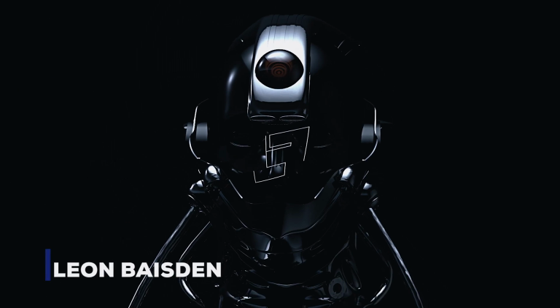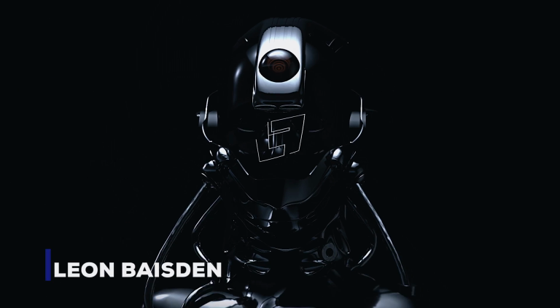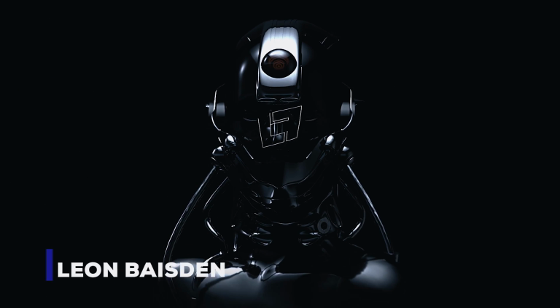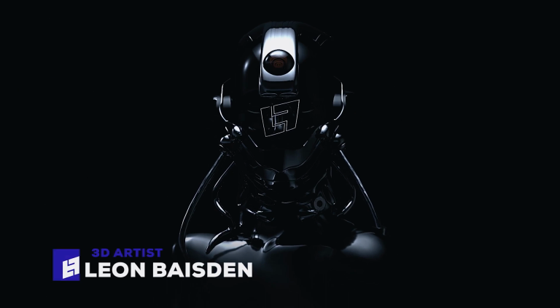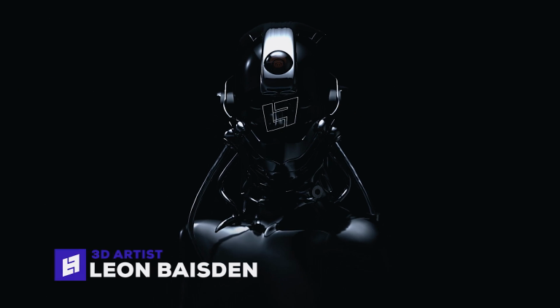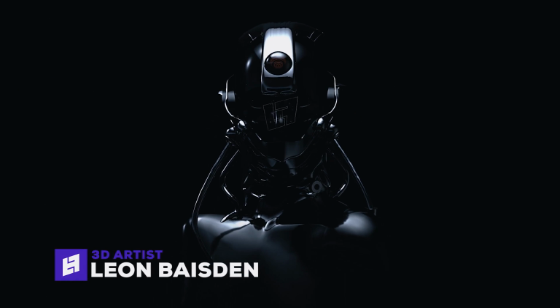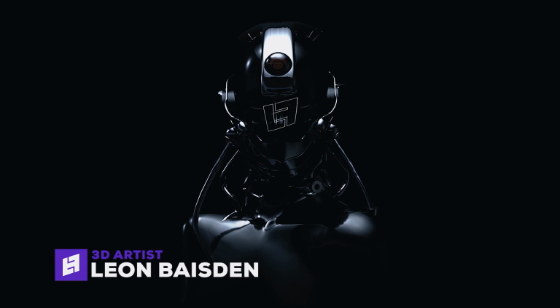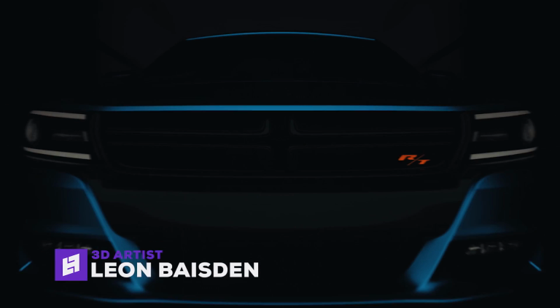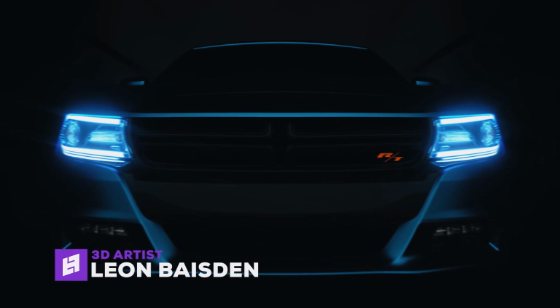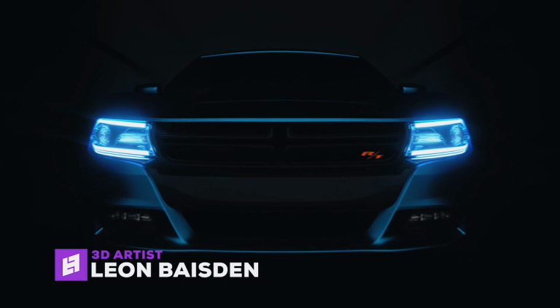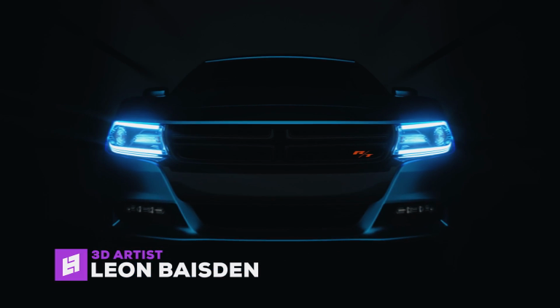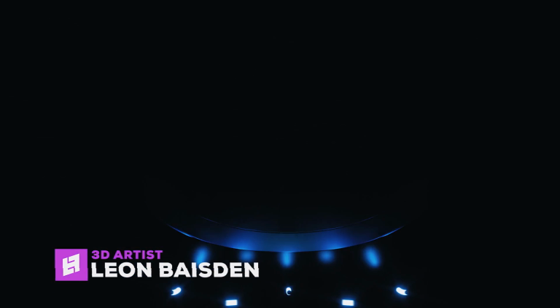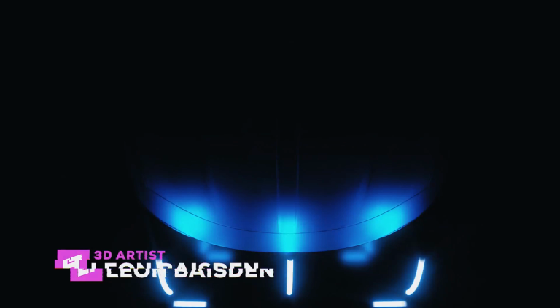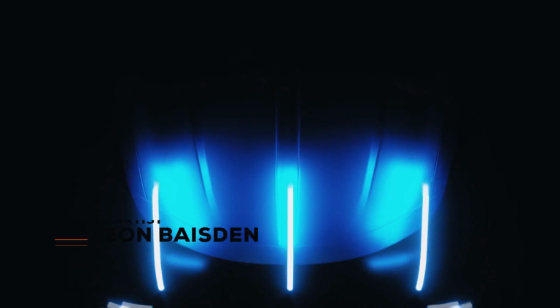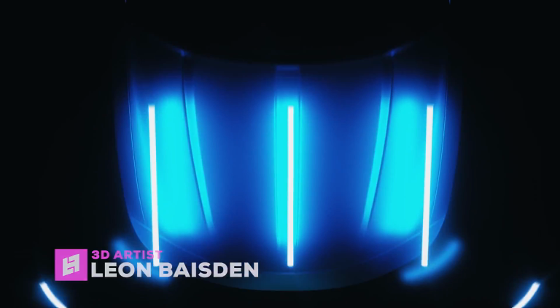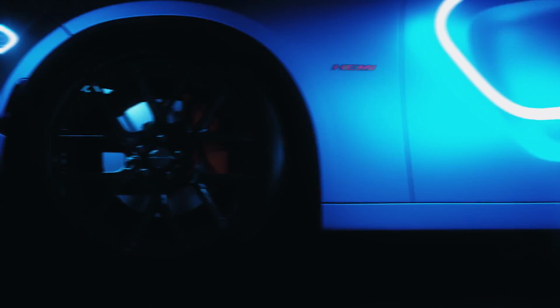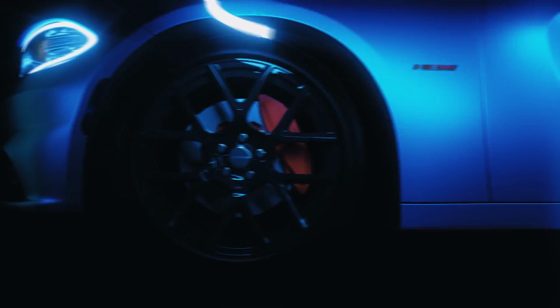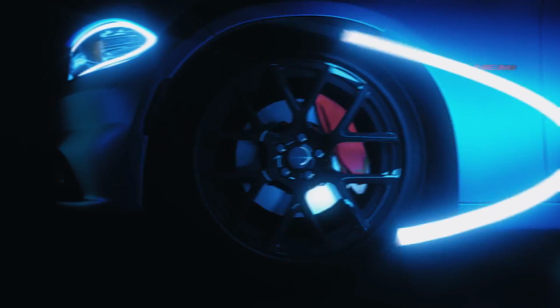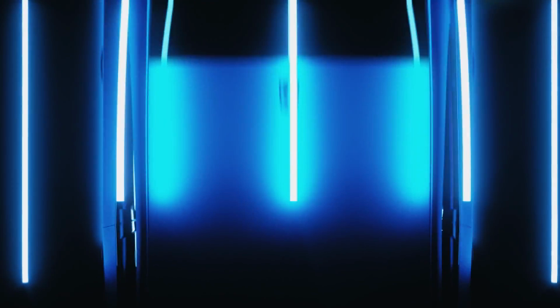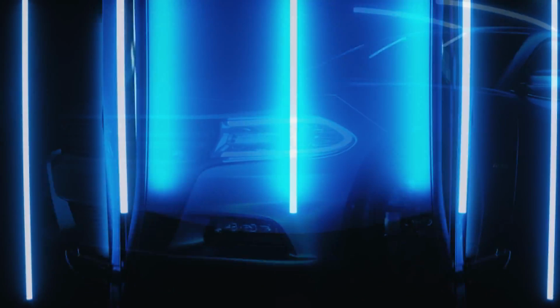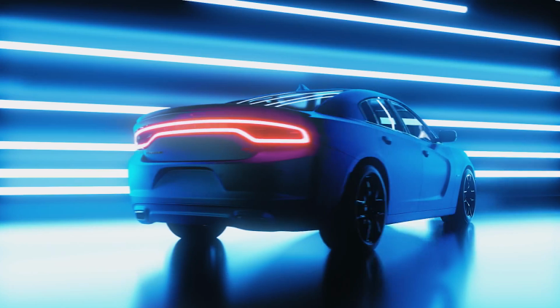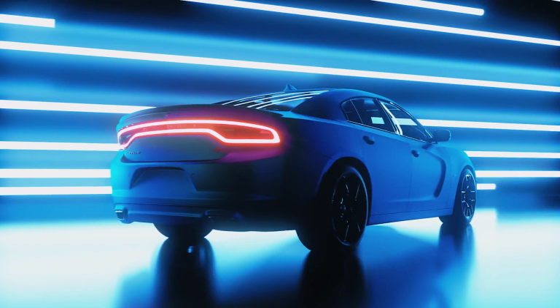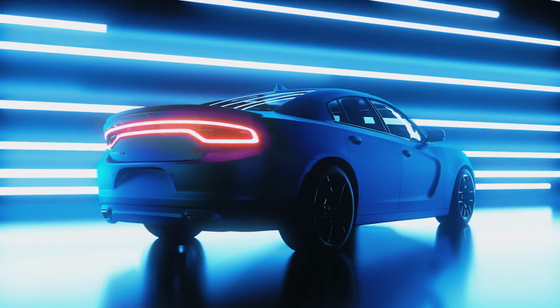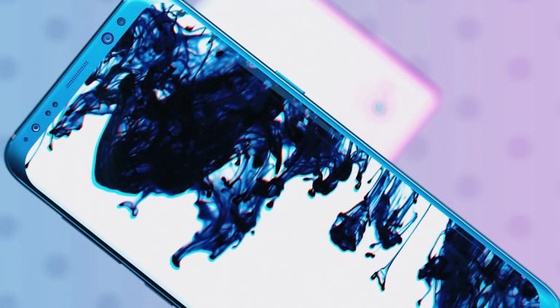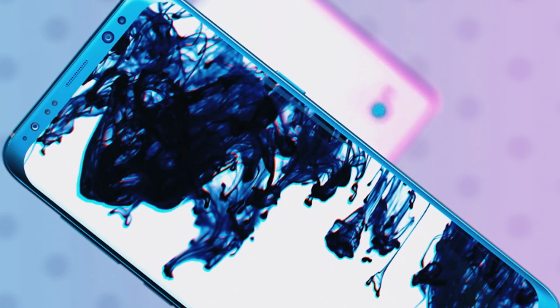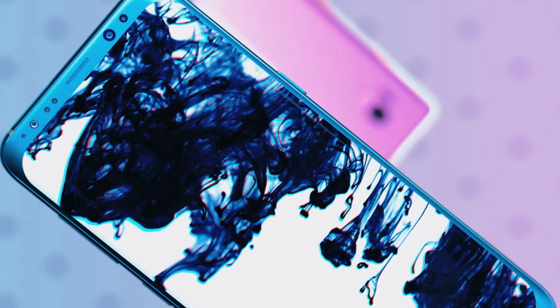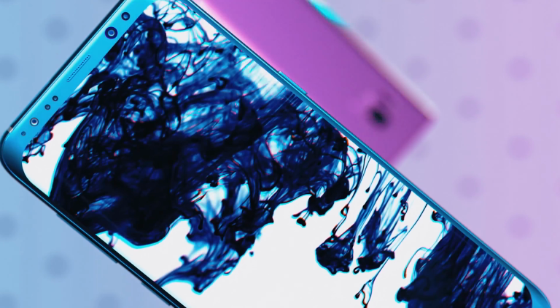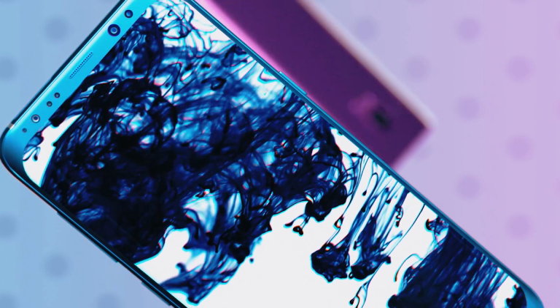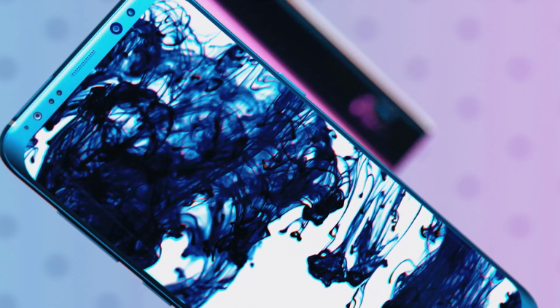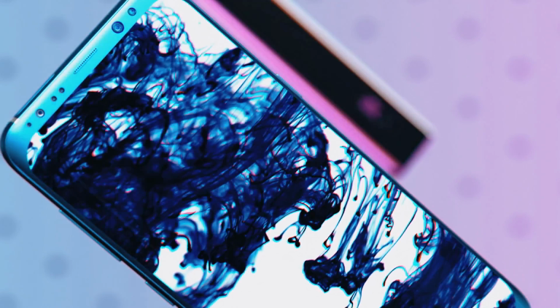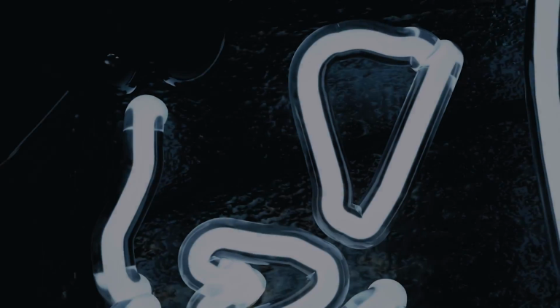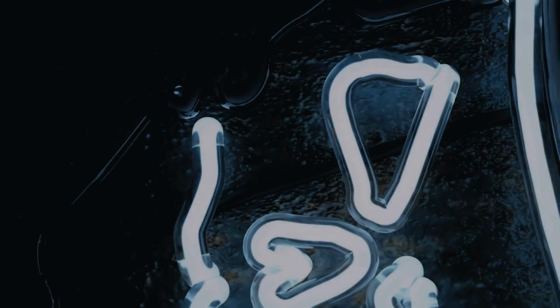Hi guys, it's Leon Basin here. Today I want to share with you a major update to one of my most used 3D rendering software, Octane Render.